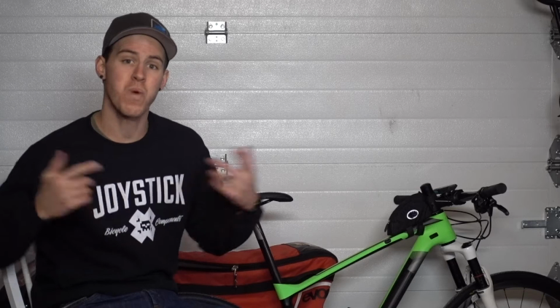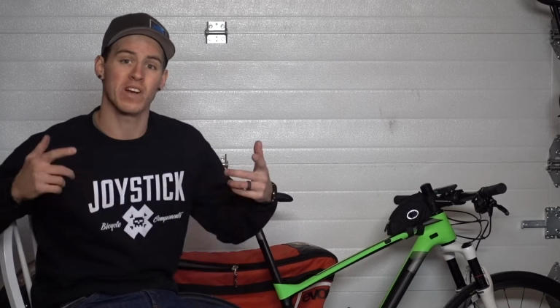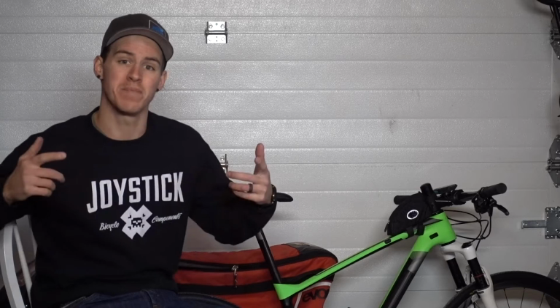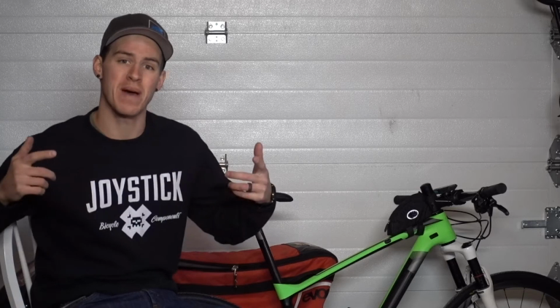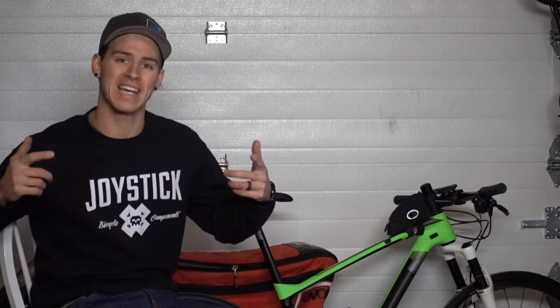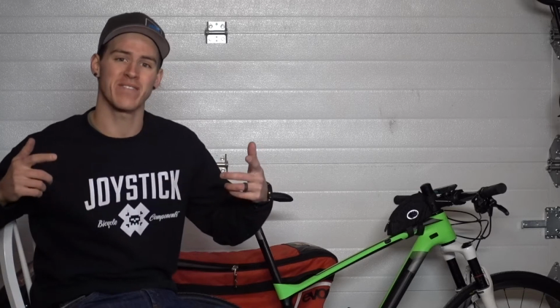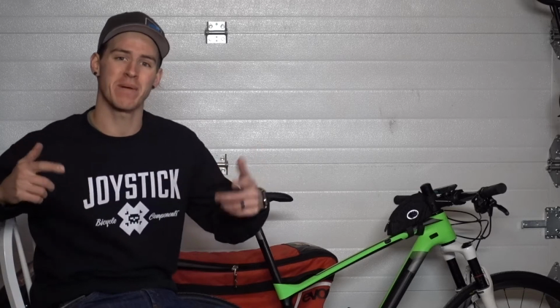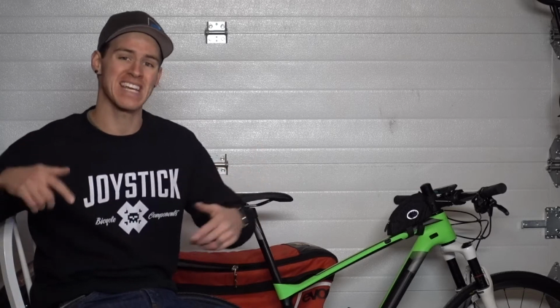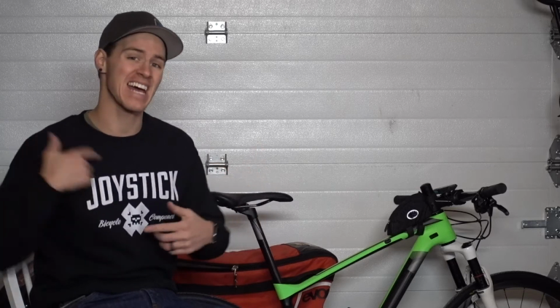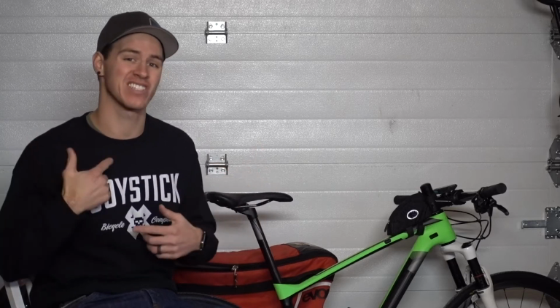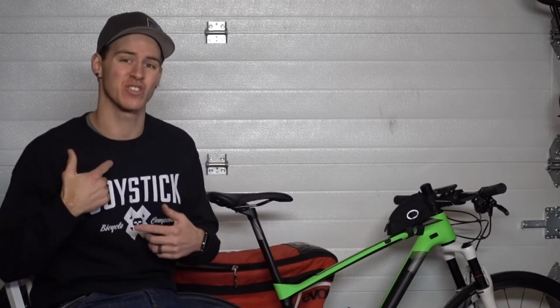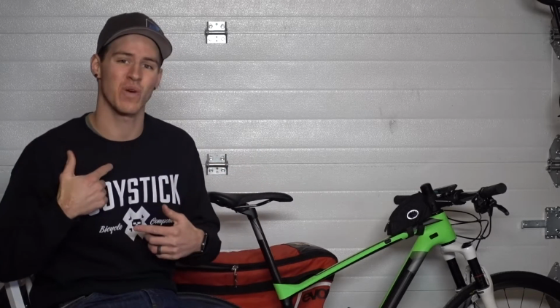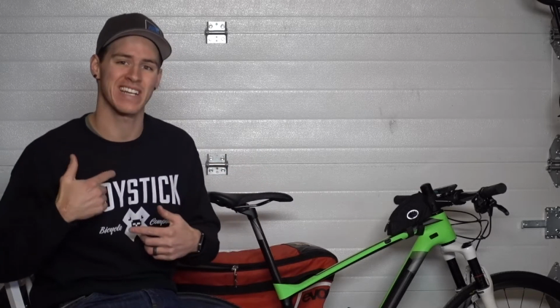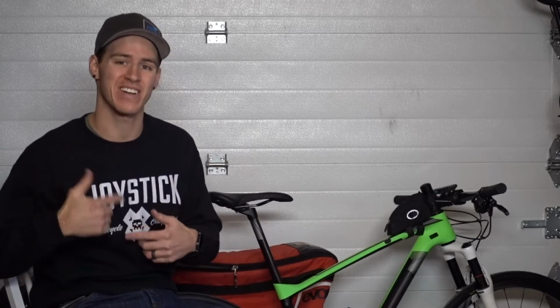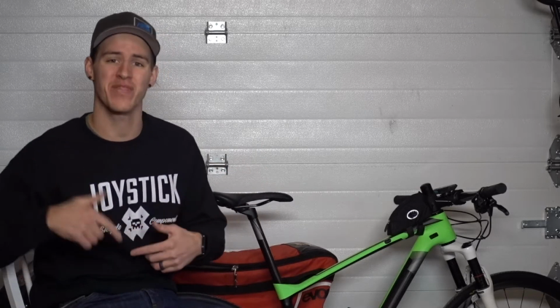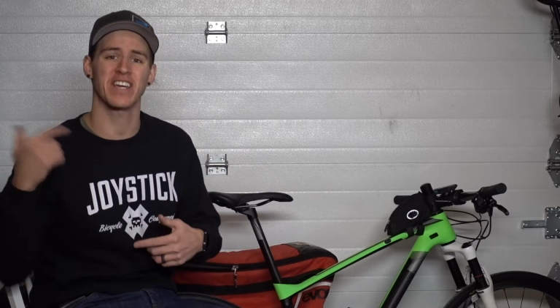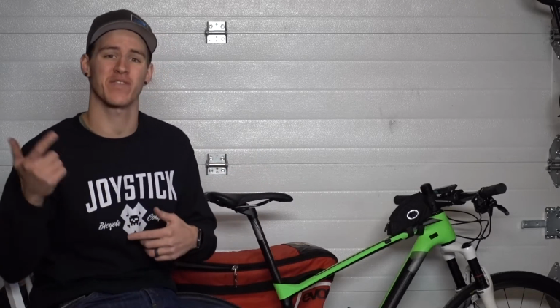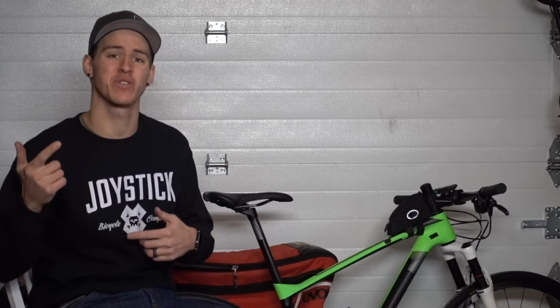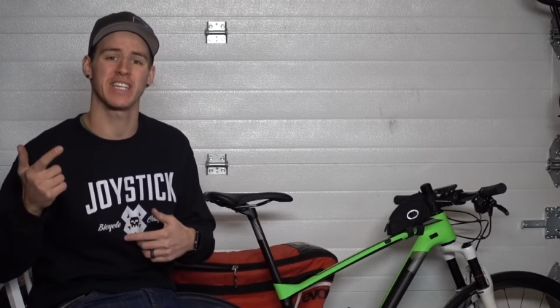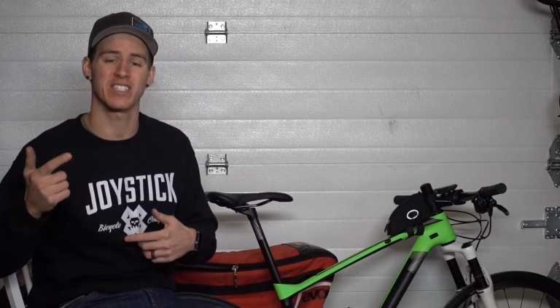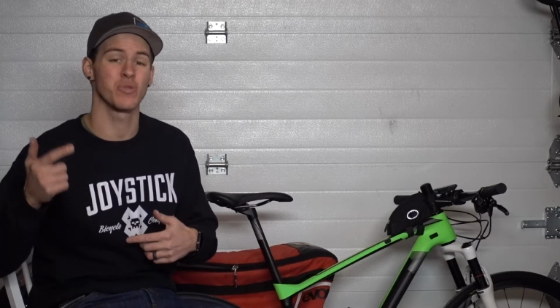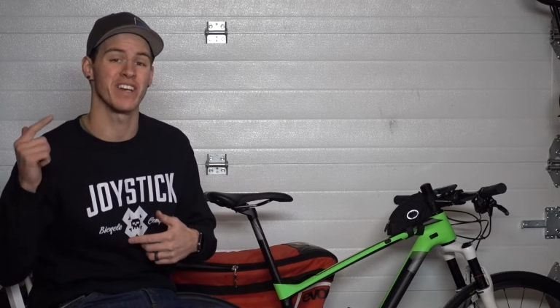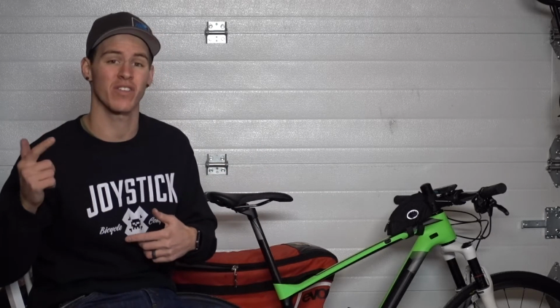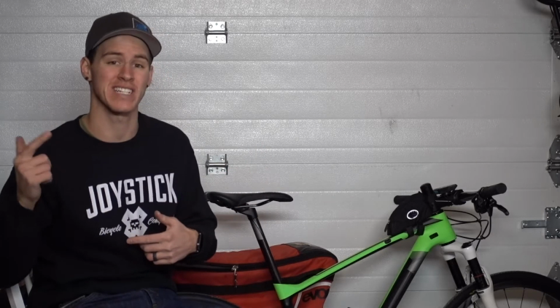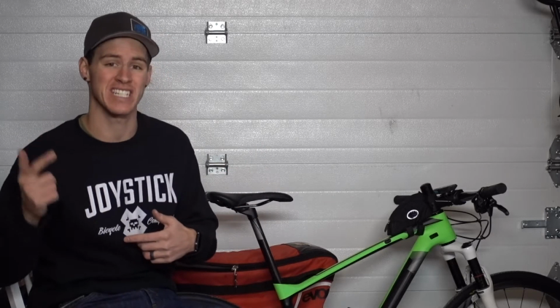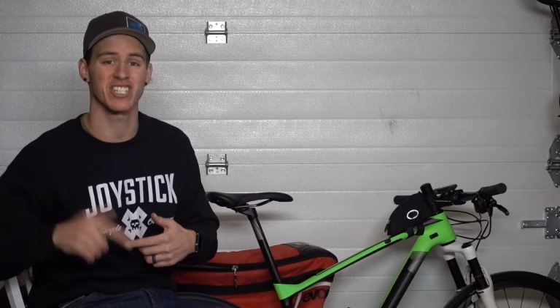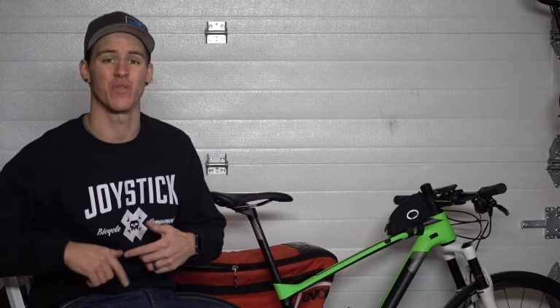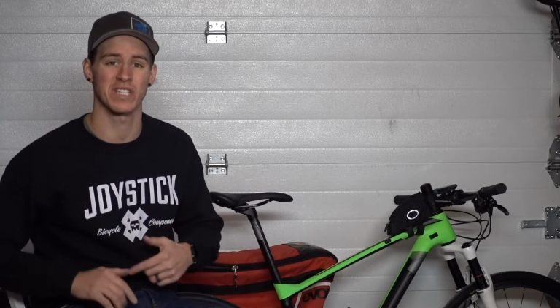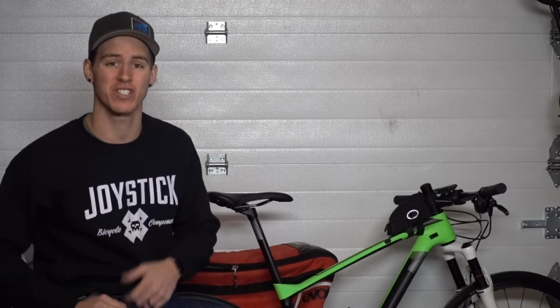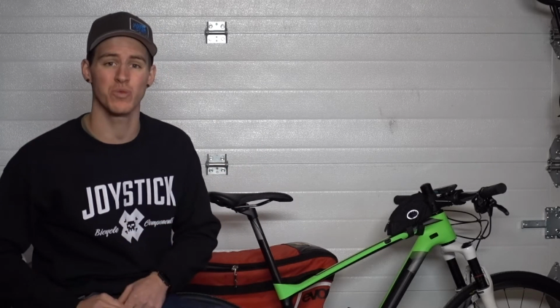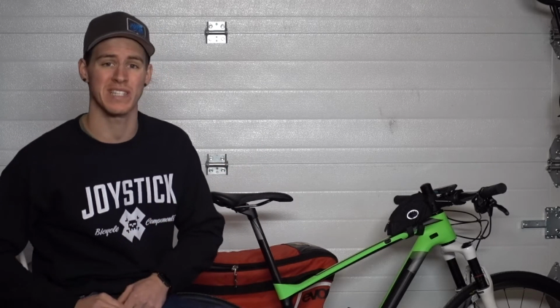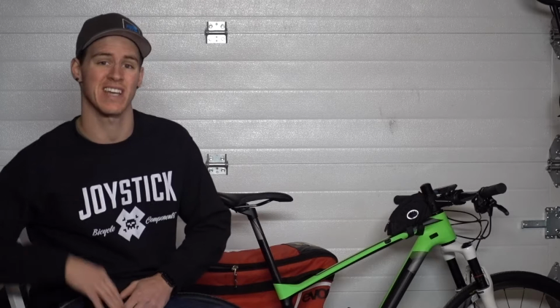Welcome back everybody, Addison Zawada here. Thank you for tuning in to another edition of What To Do Wednesday.